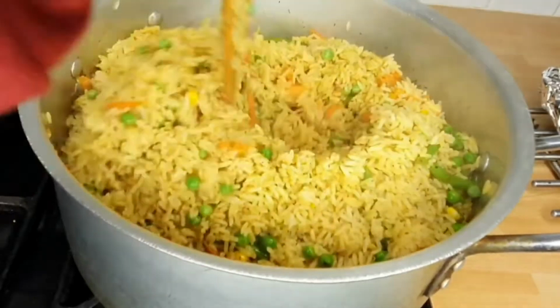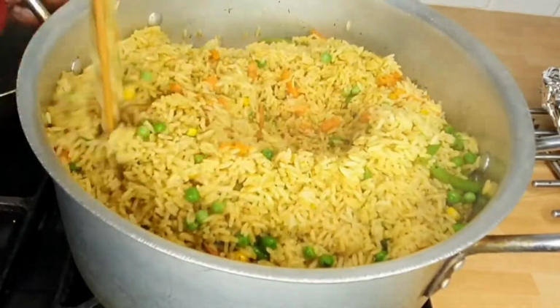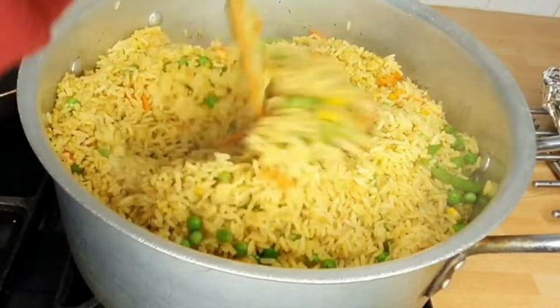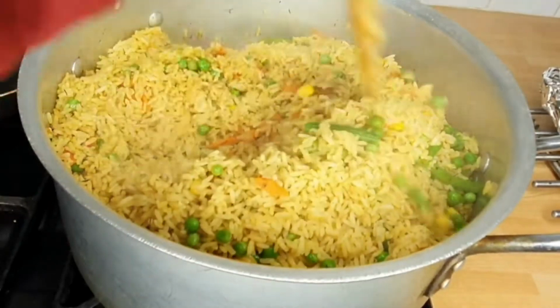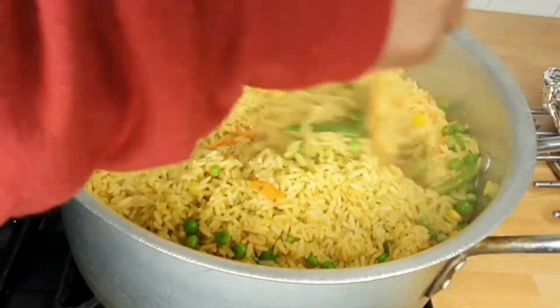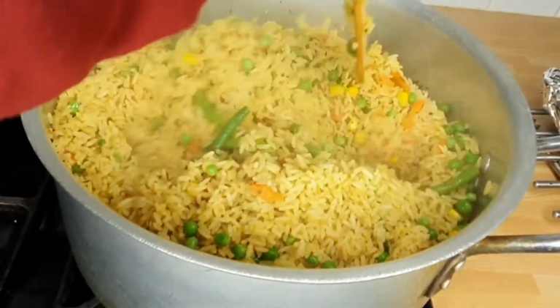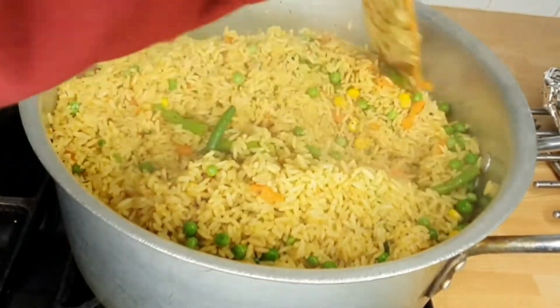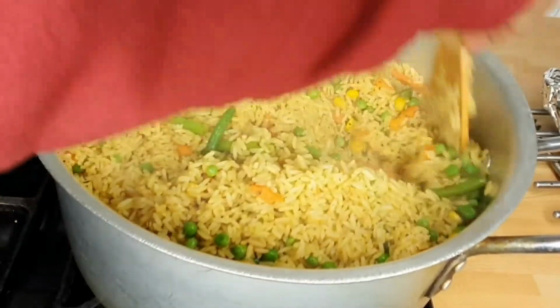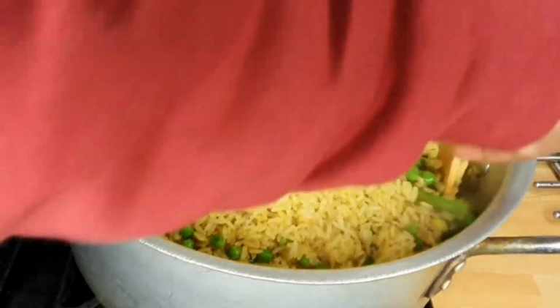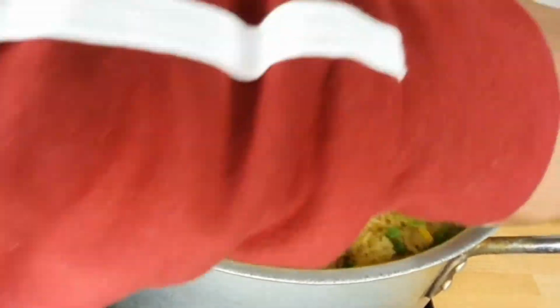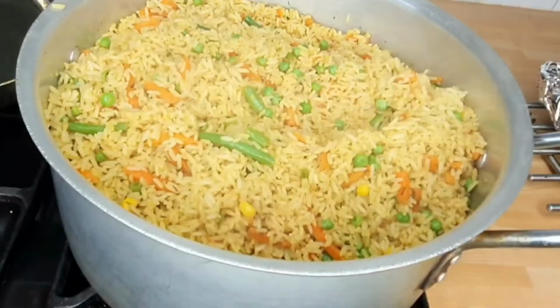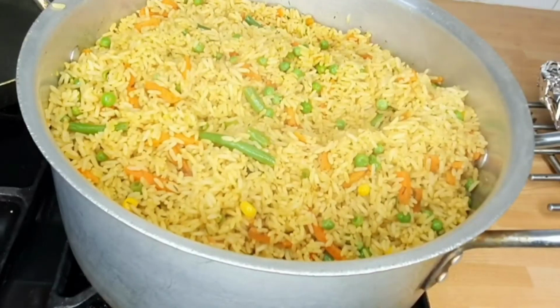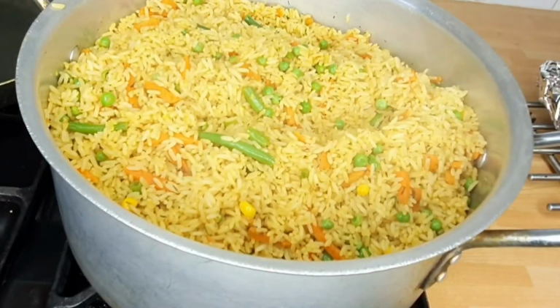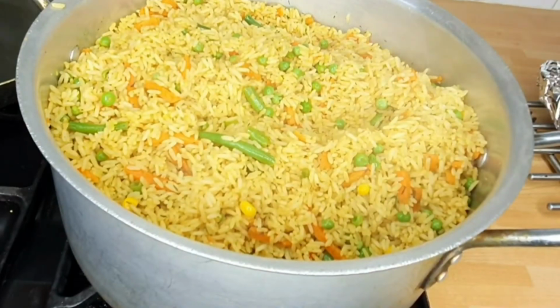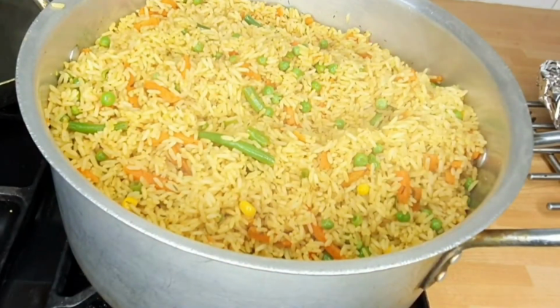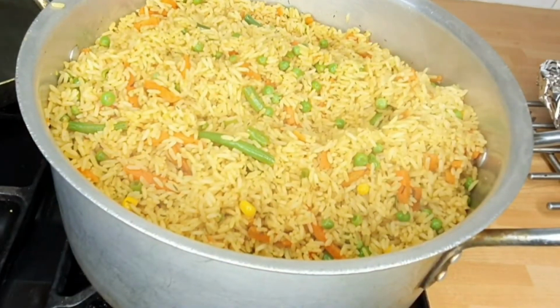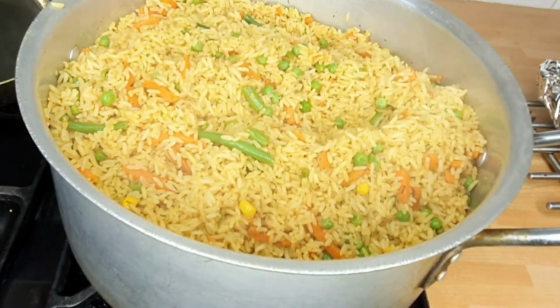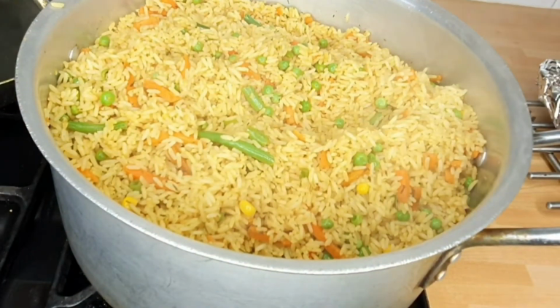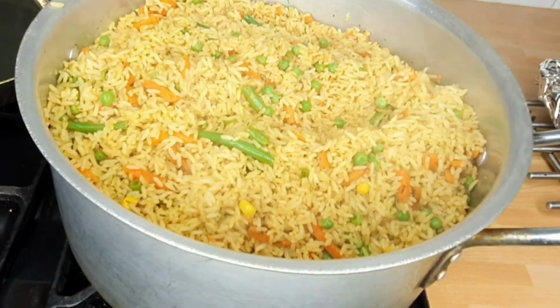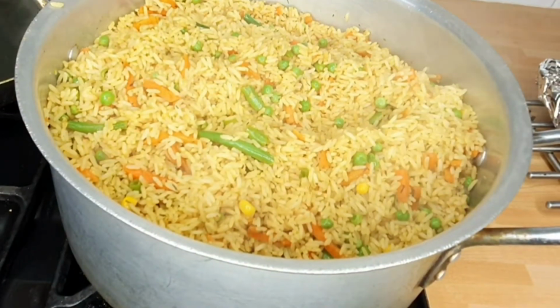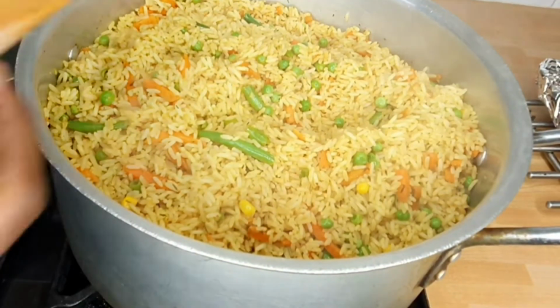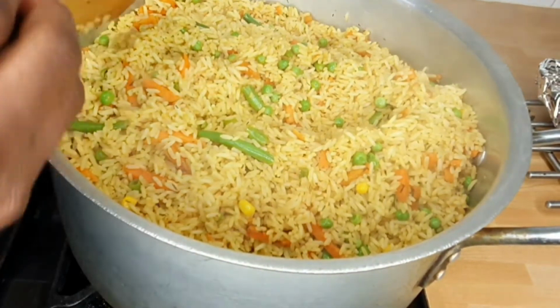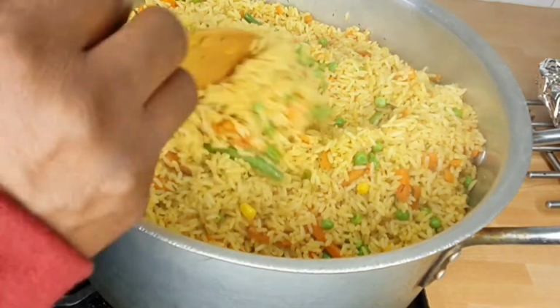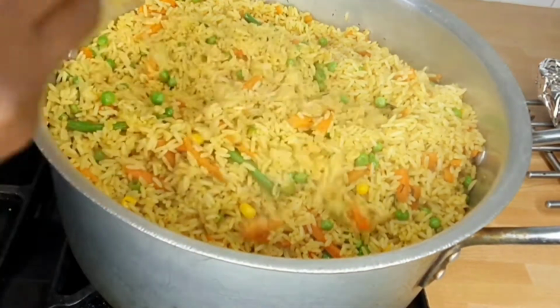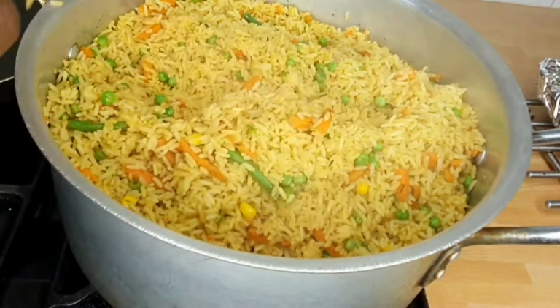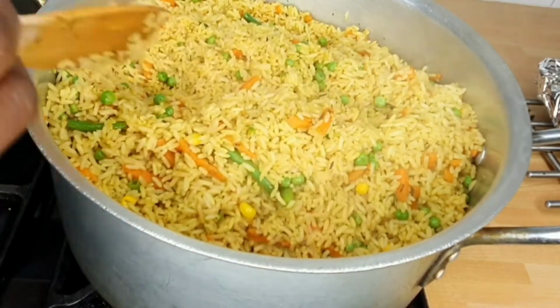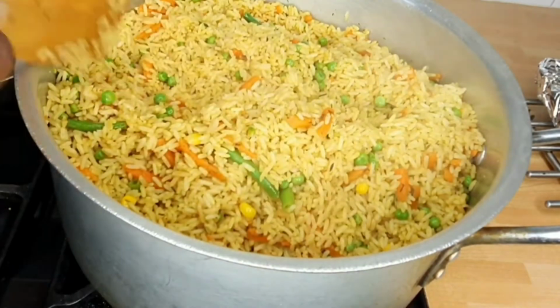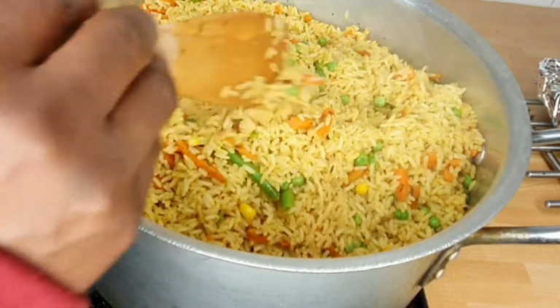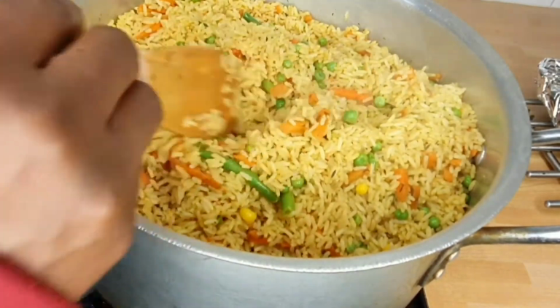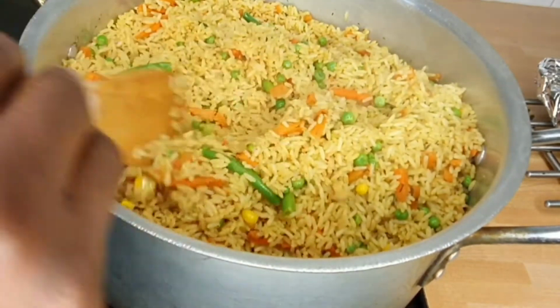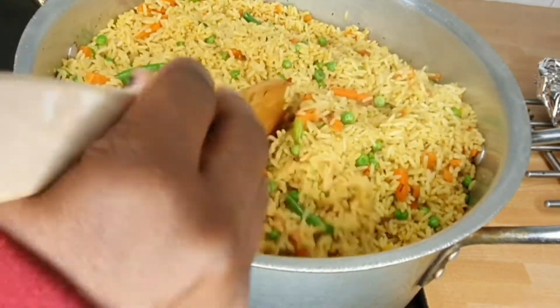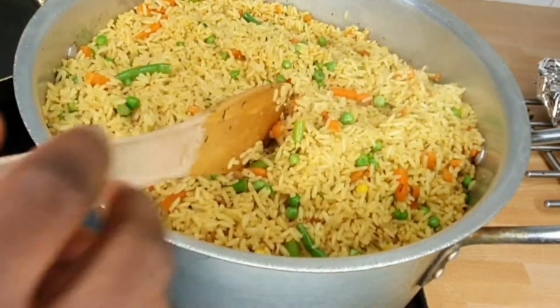Hello and welcome back to JK's Corner. Today I'll be showing you how I make my fried rice.